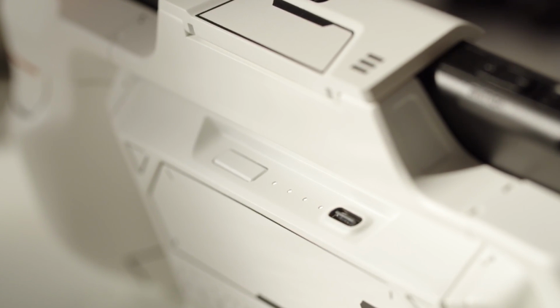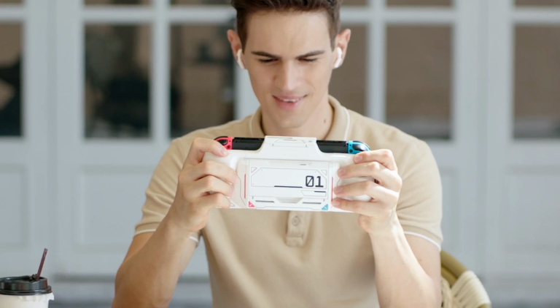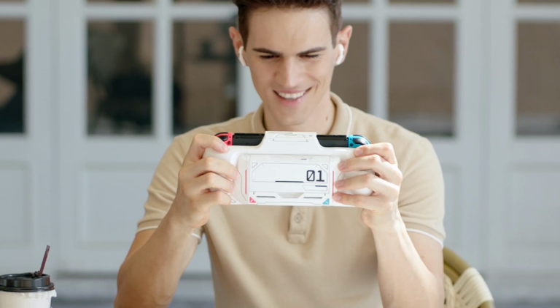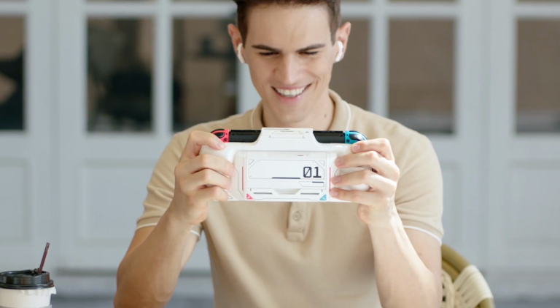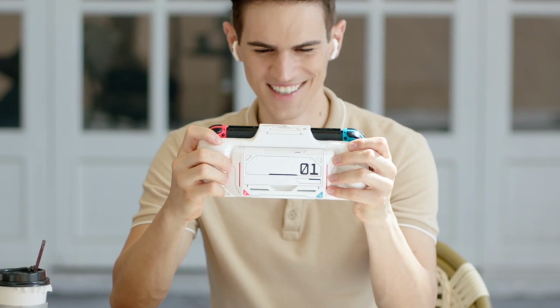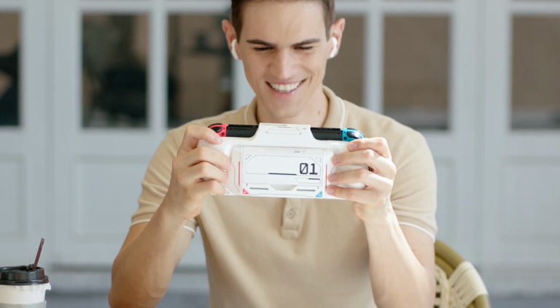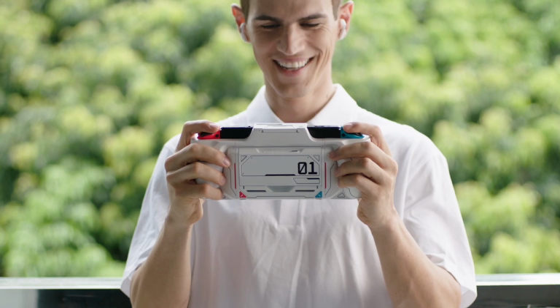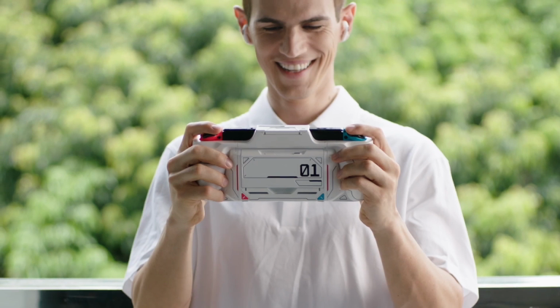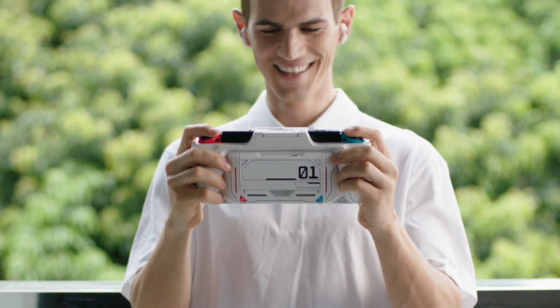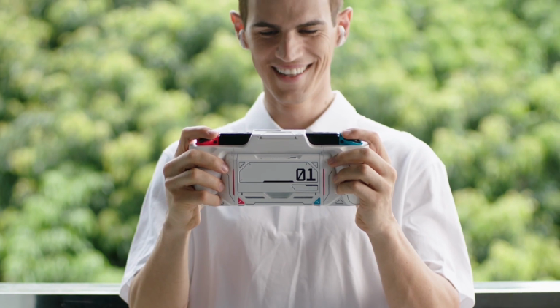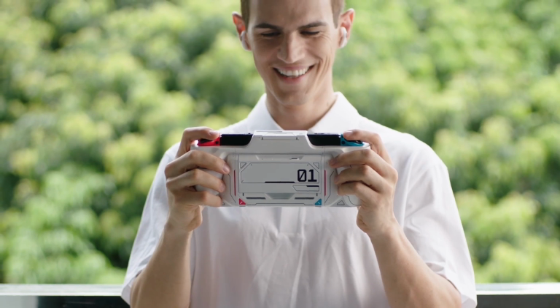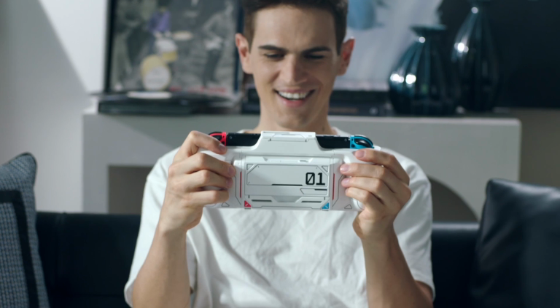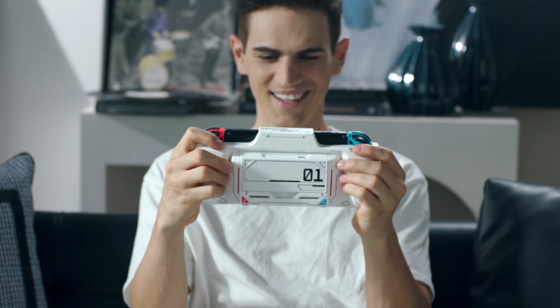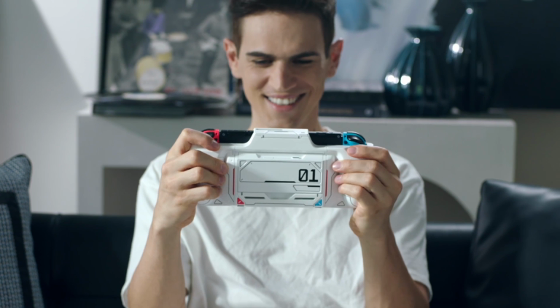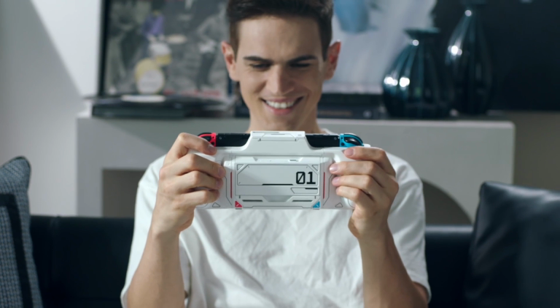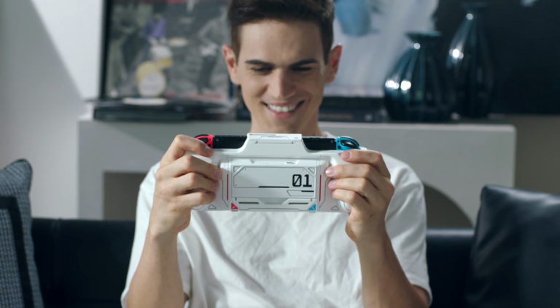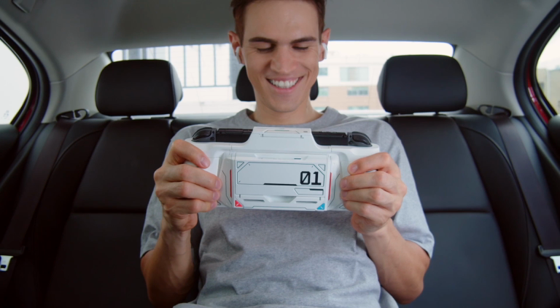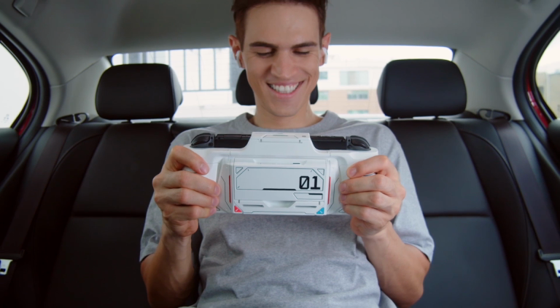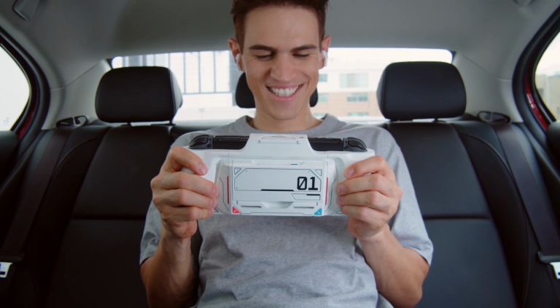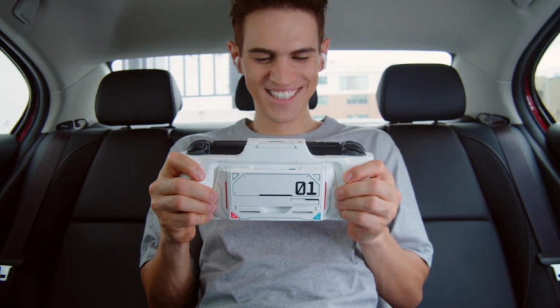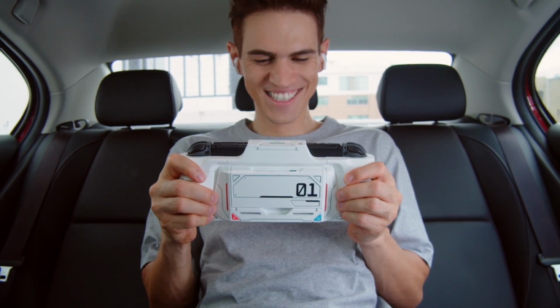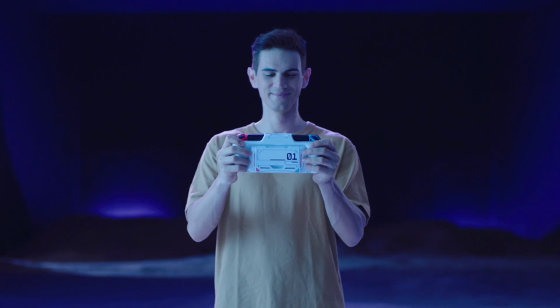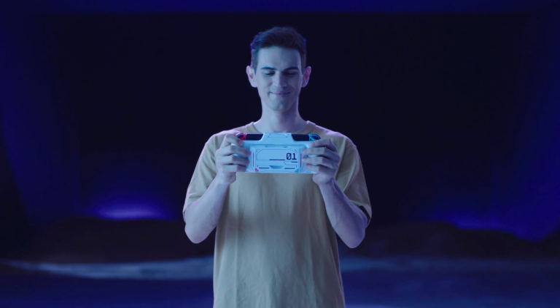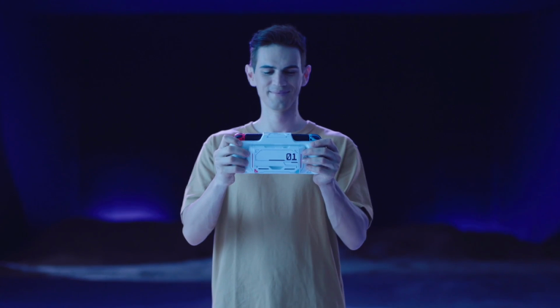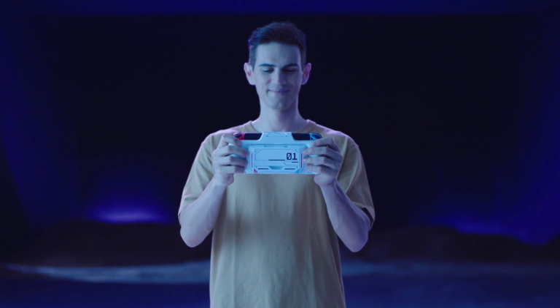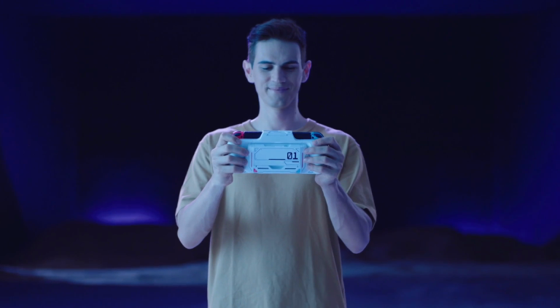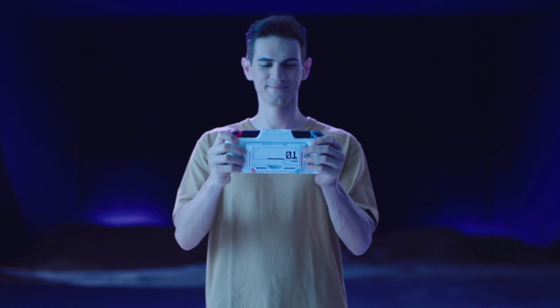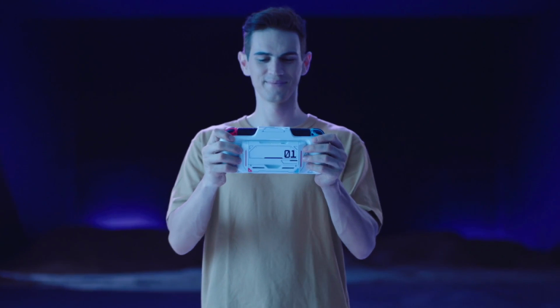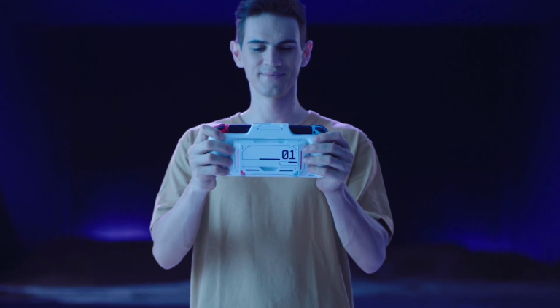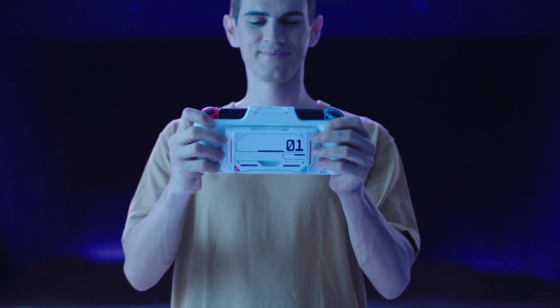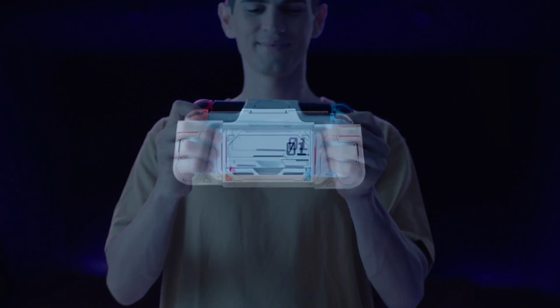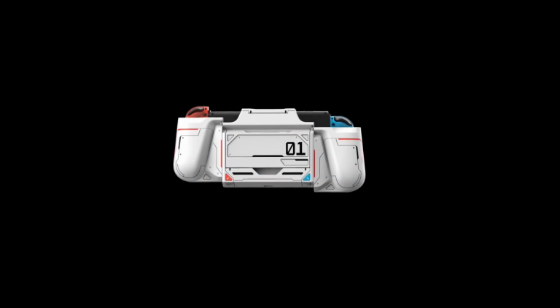It's the ultimate gaming case for all Switch gamers. Take it wherever life takes you.